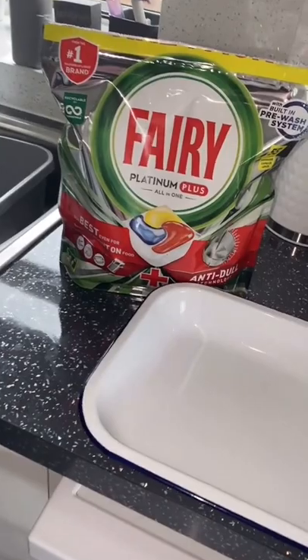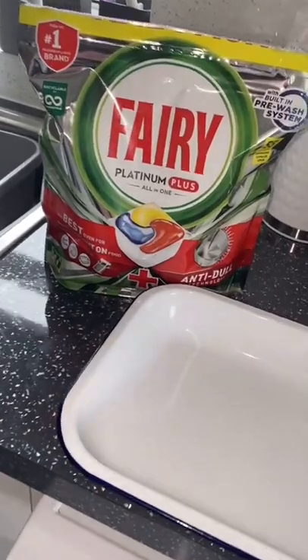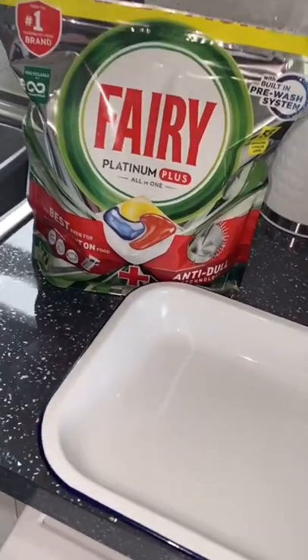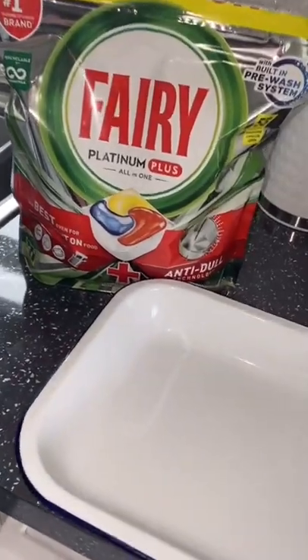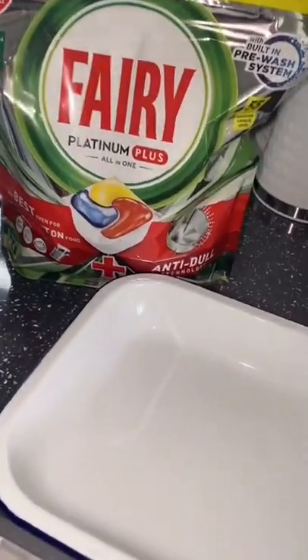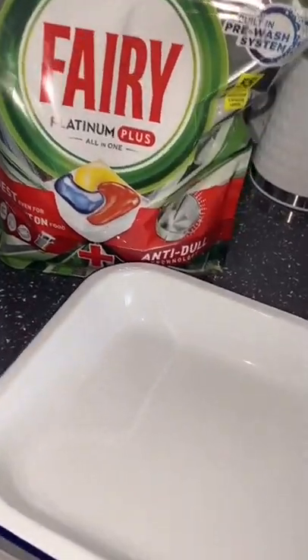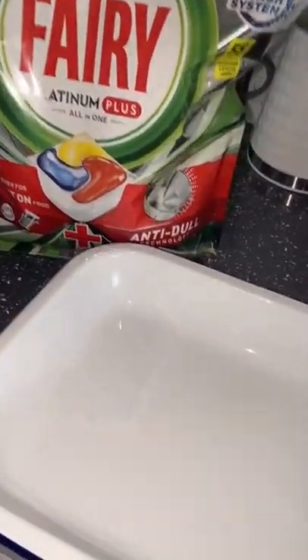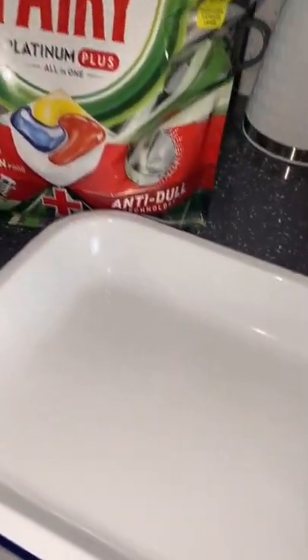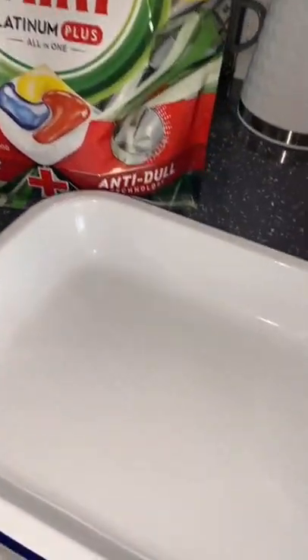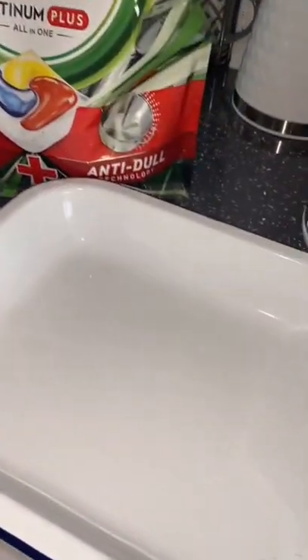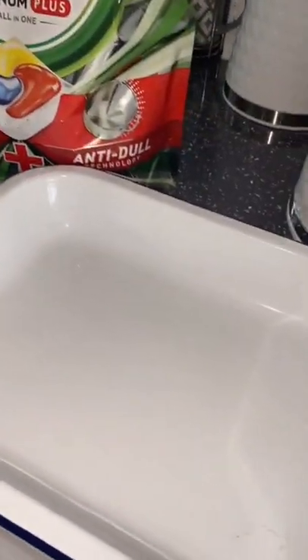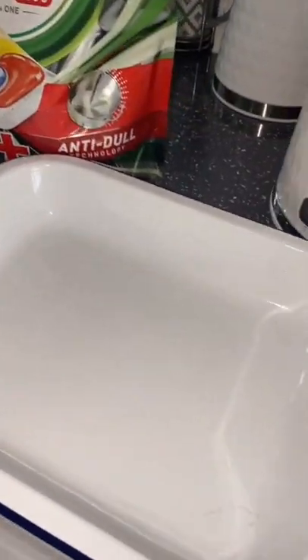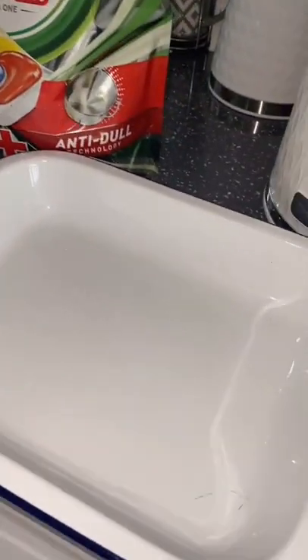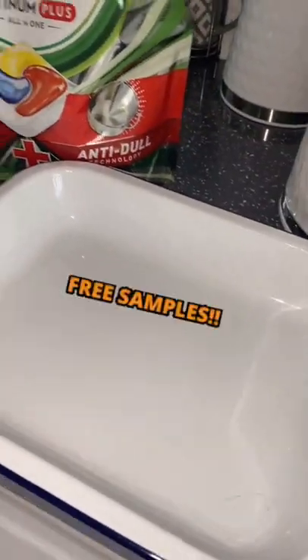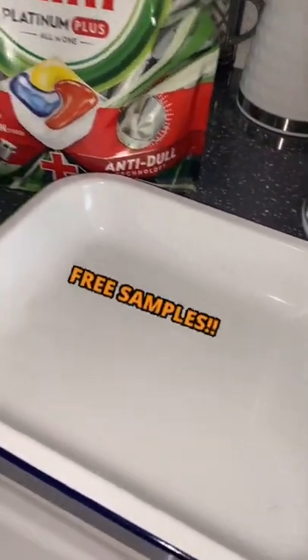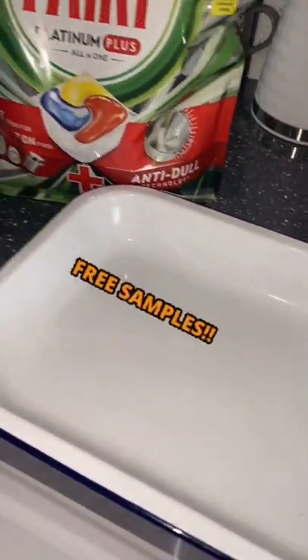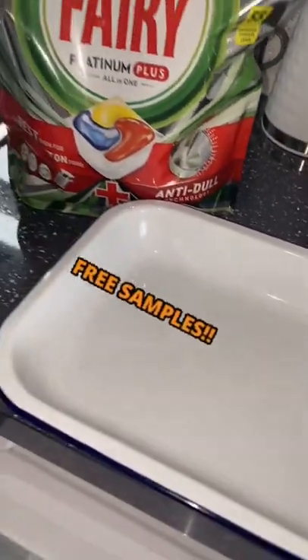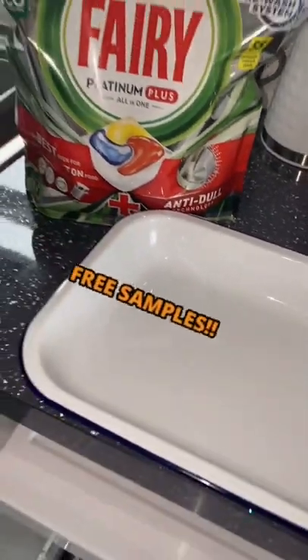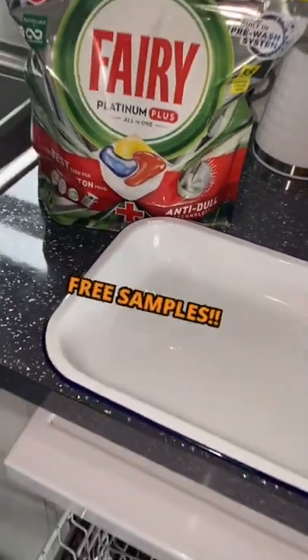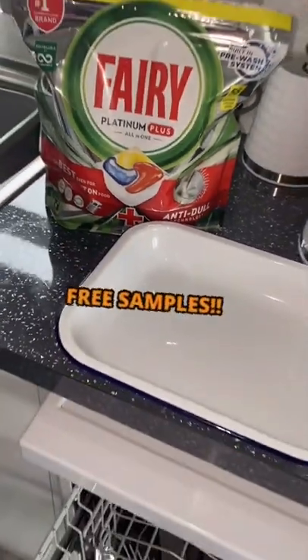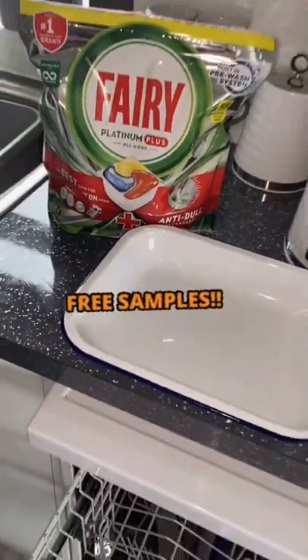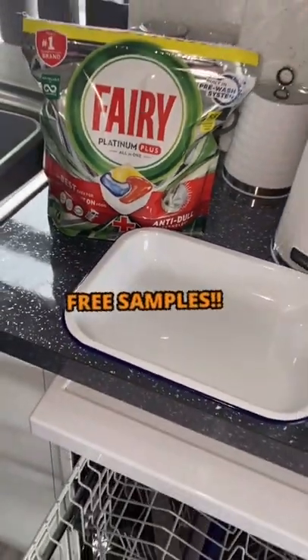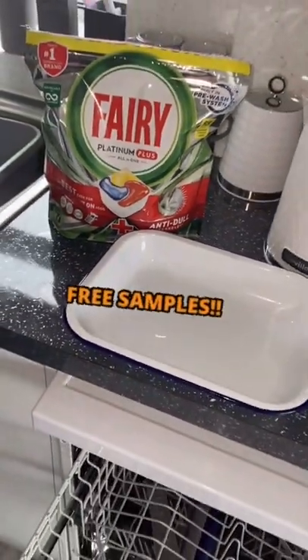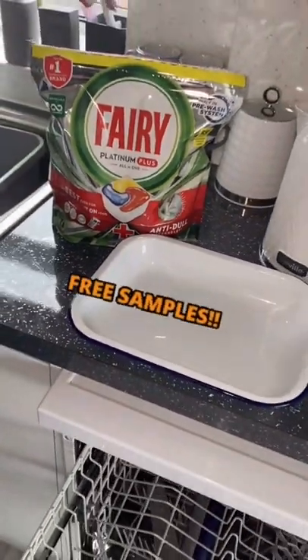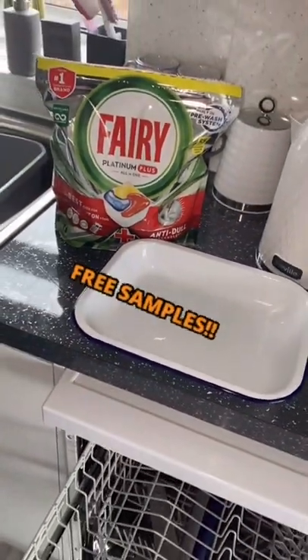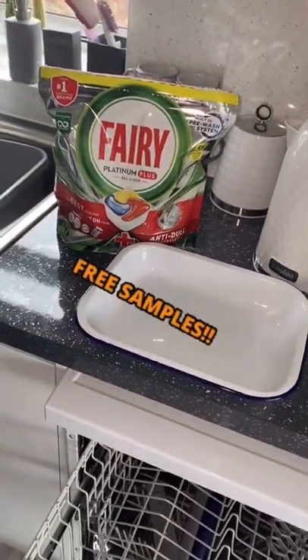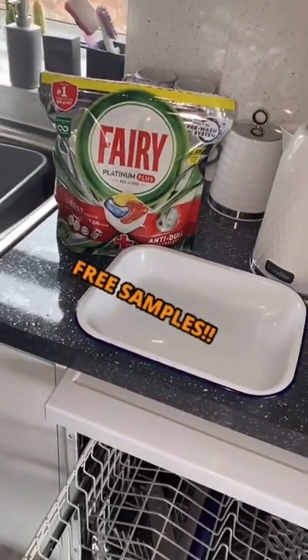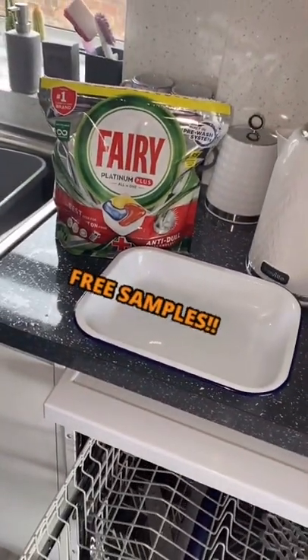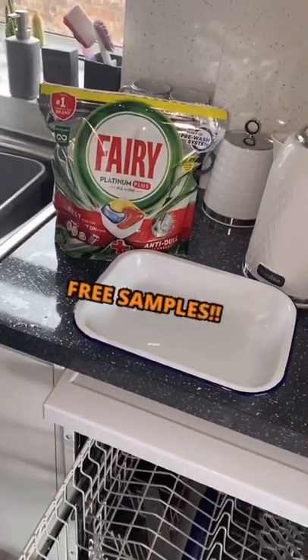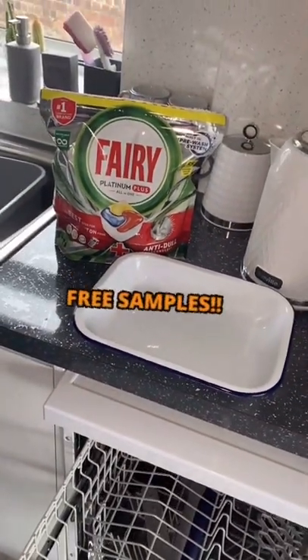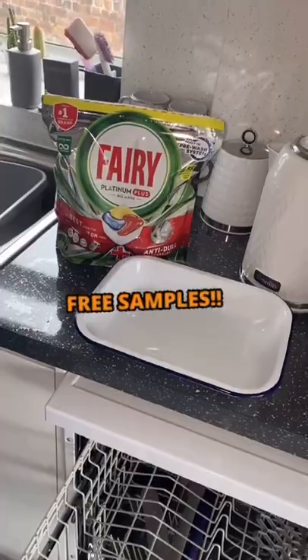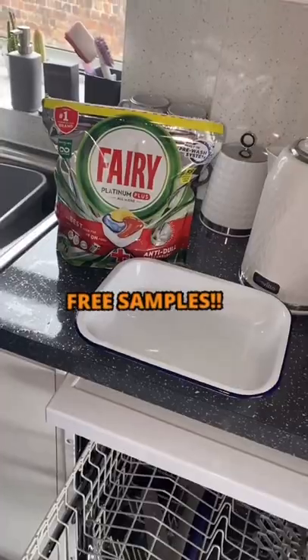If you check out my link in my bio or in the comment section, that will take you to get your very own free samples of Fairy Platinum Plus.